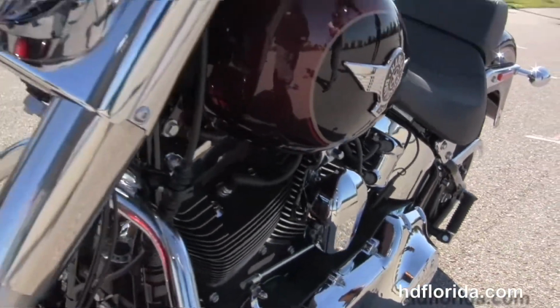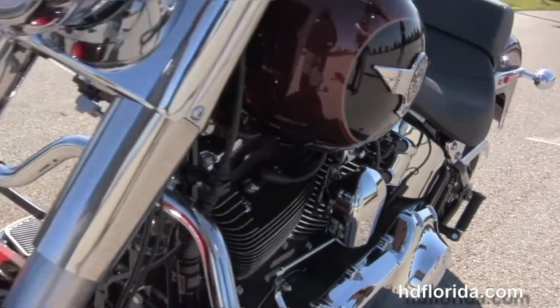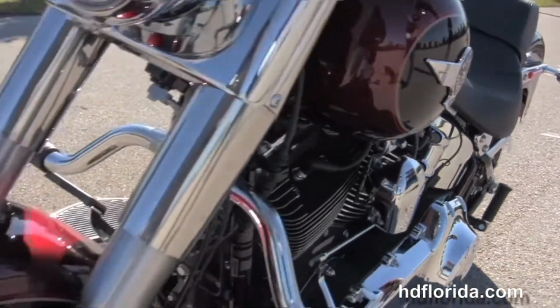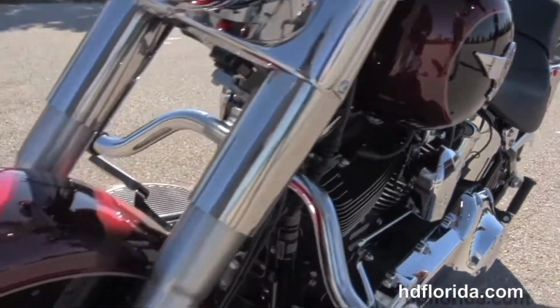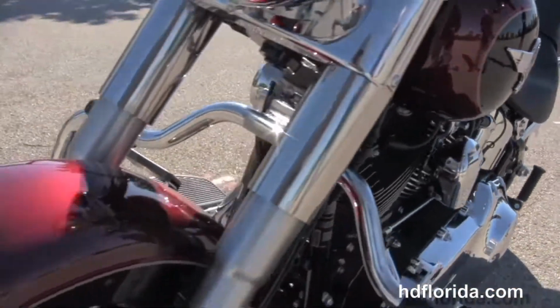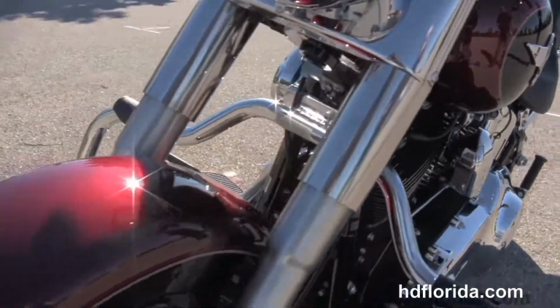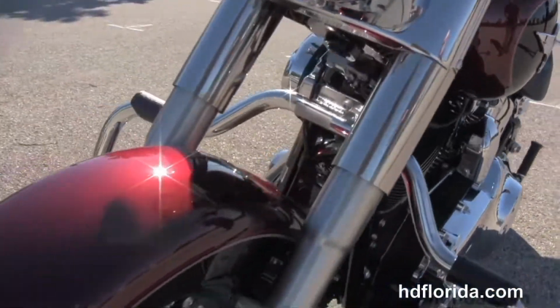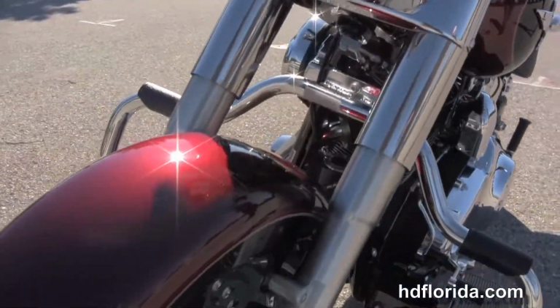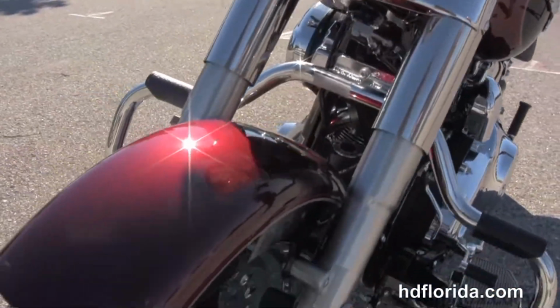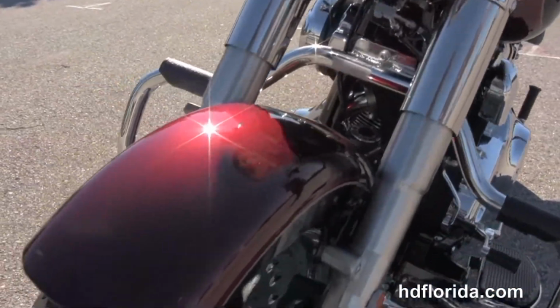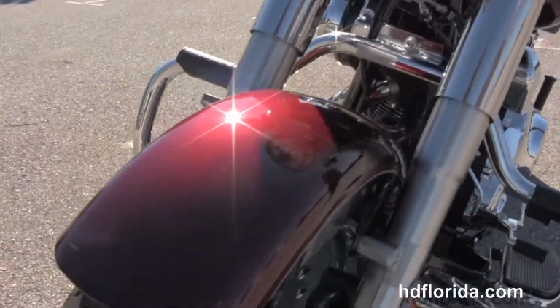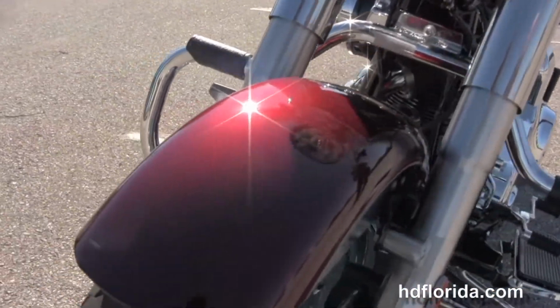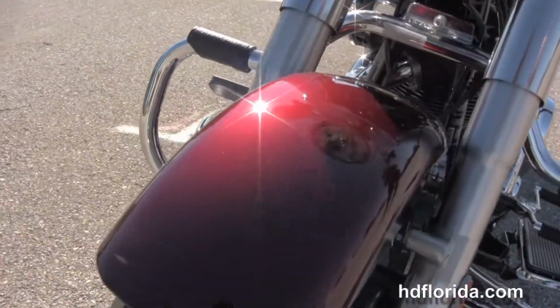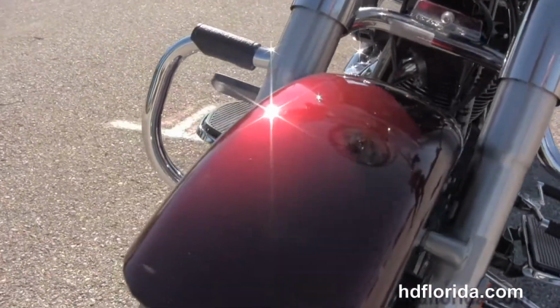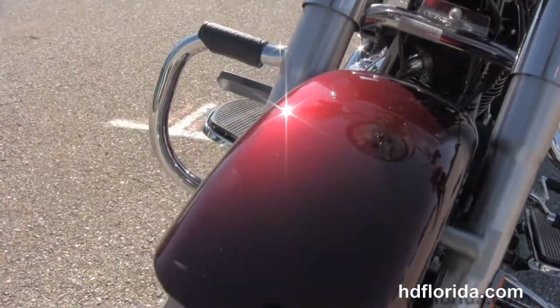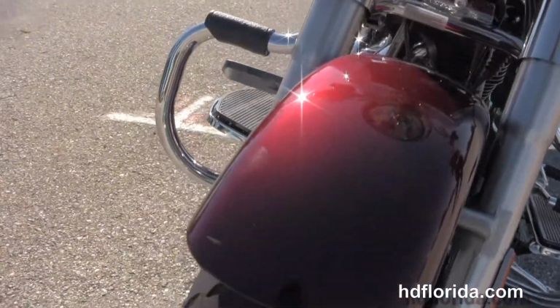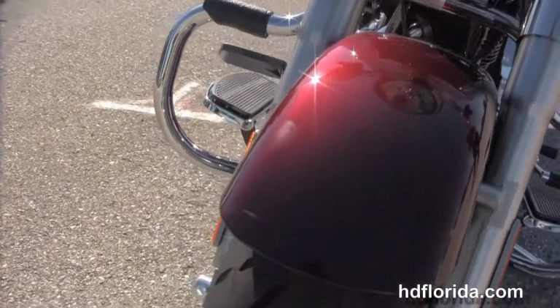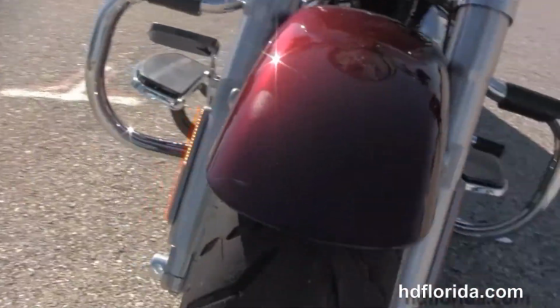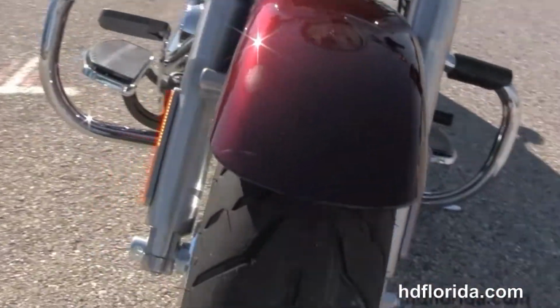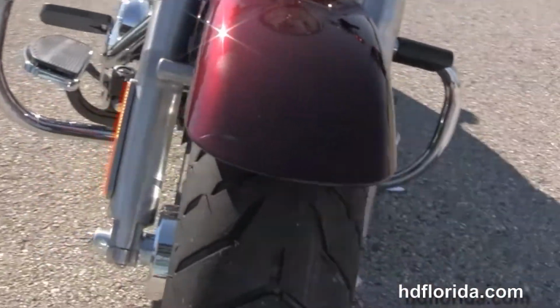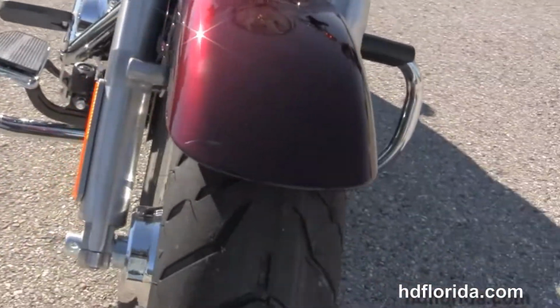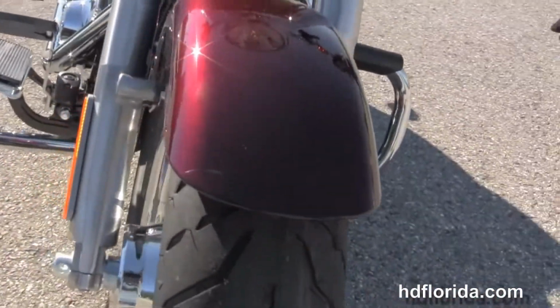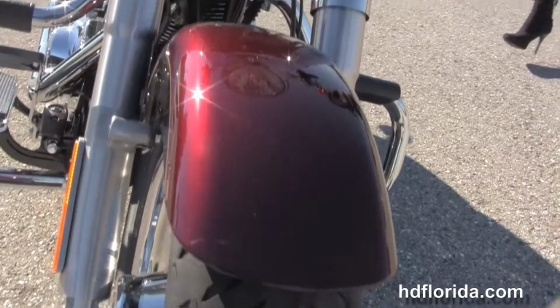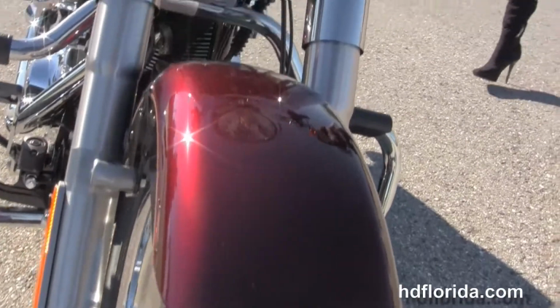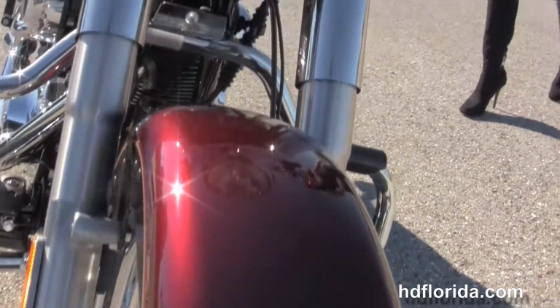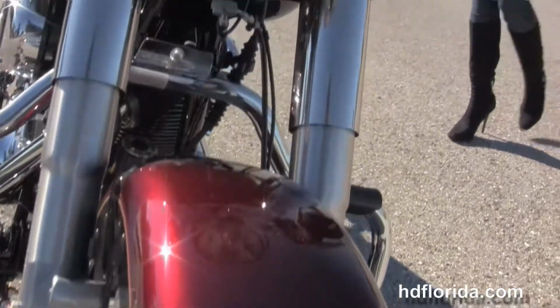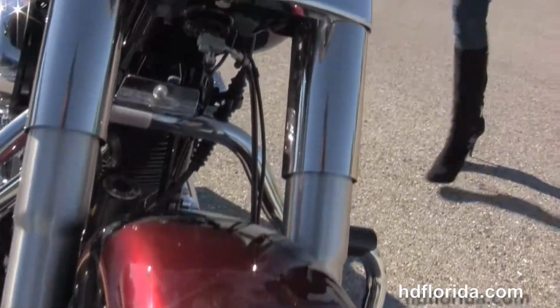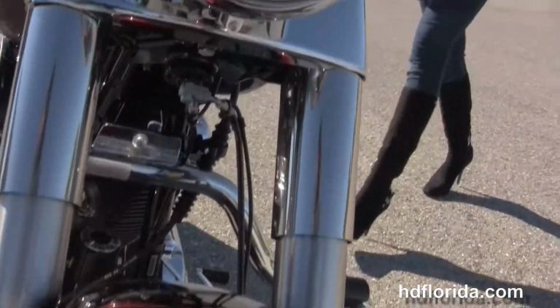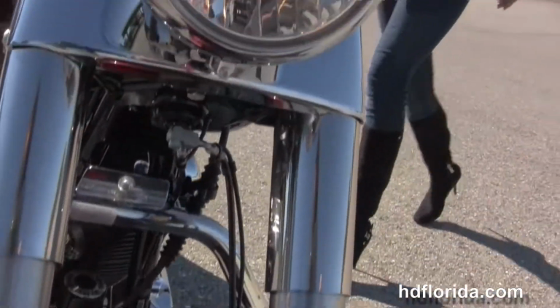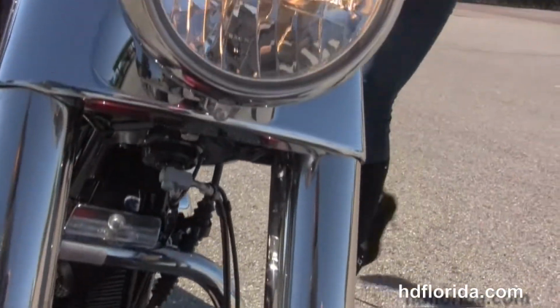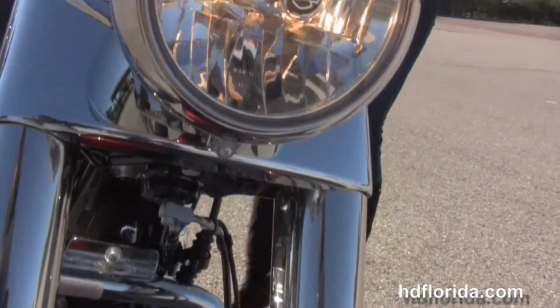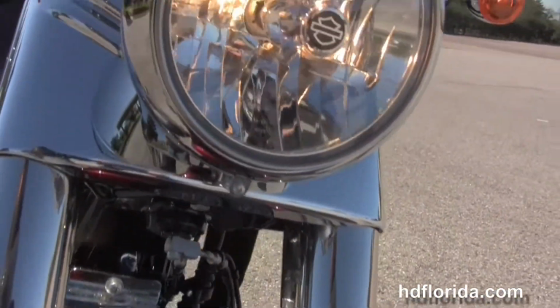We have the classic ball chrome headlamp out front, and Bree's going to fire this bike up for us real quick.